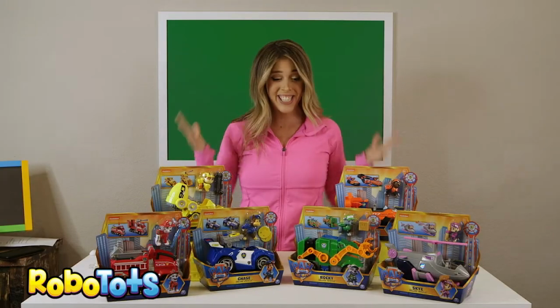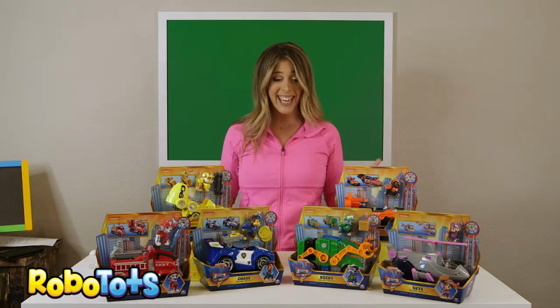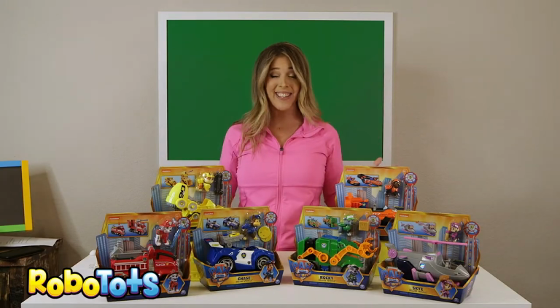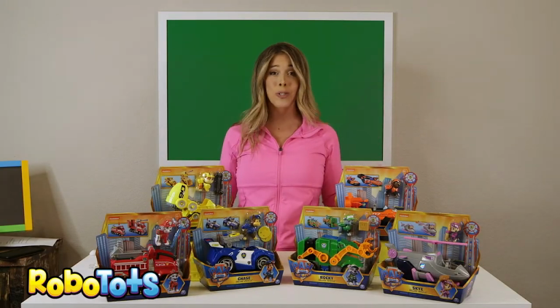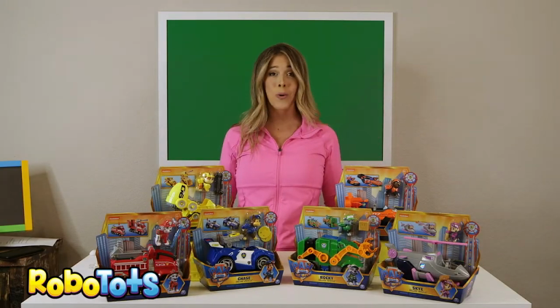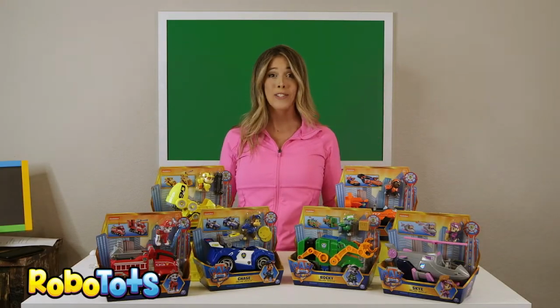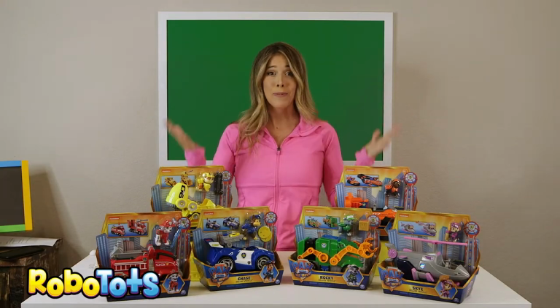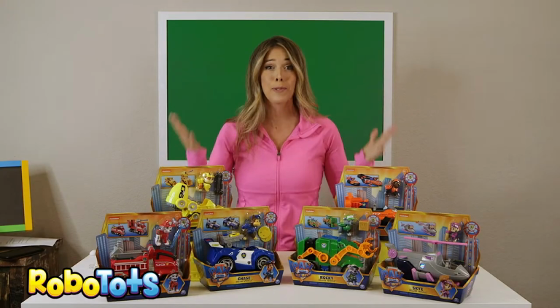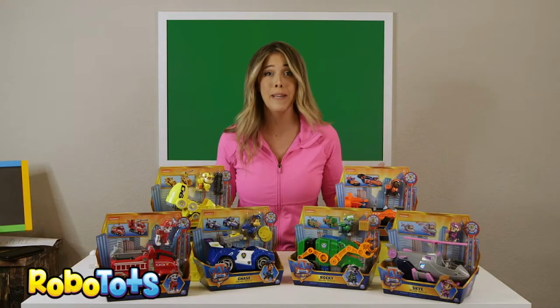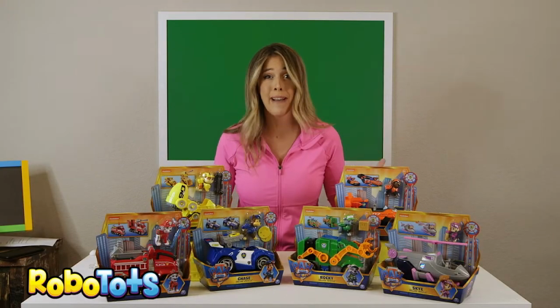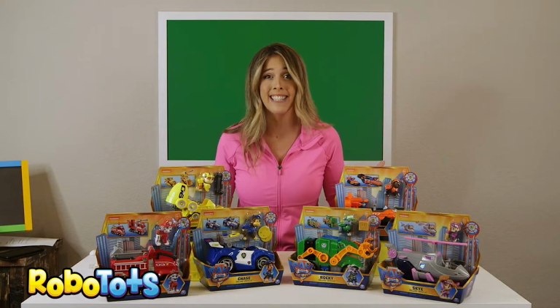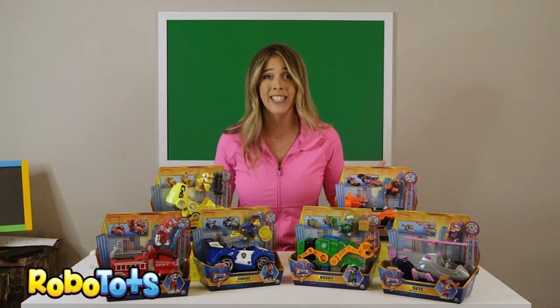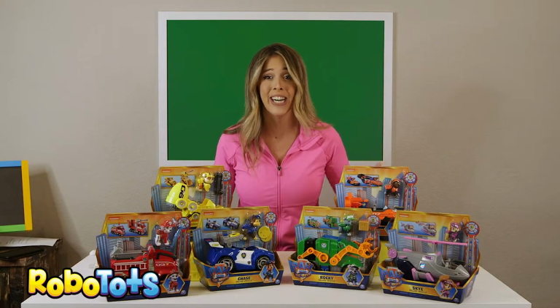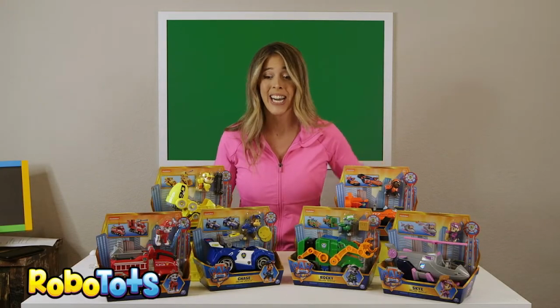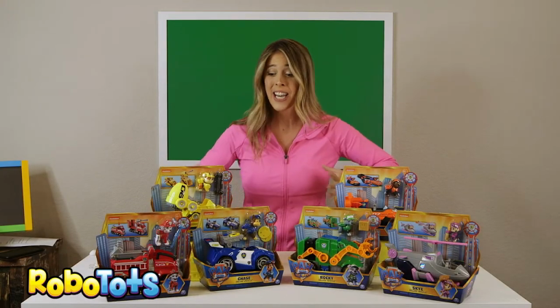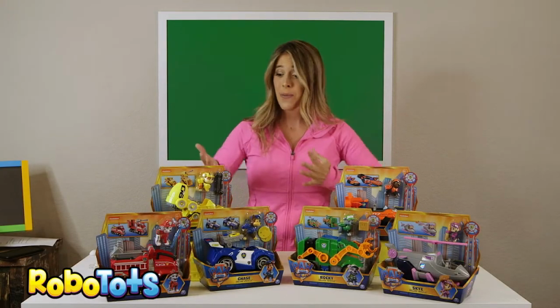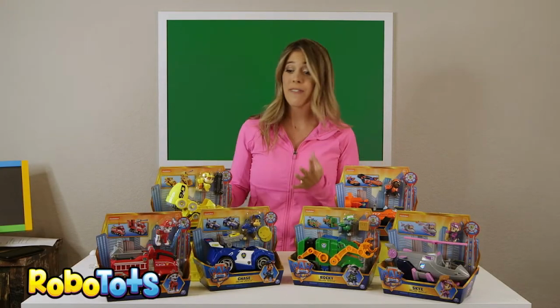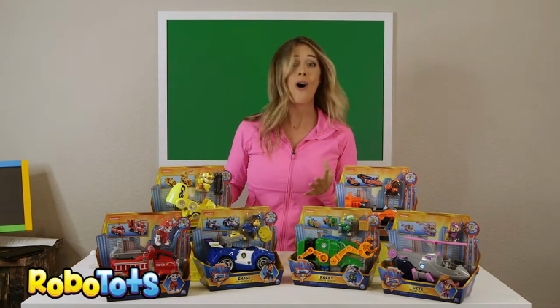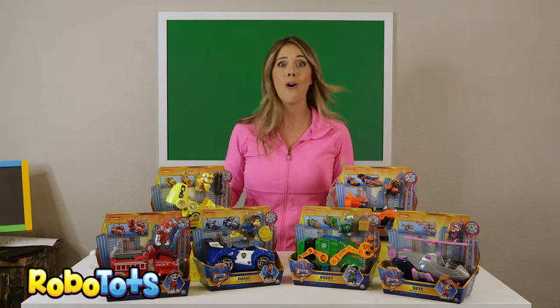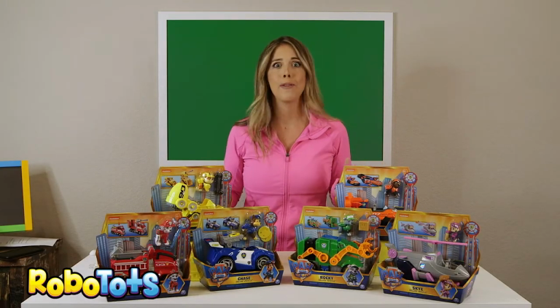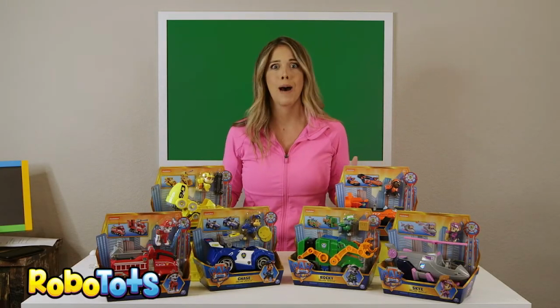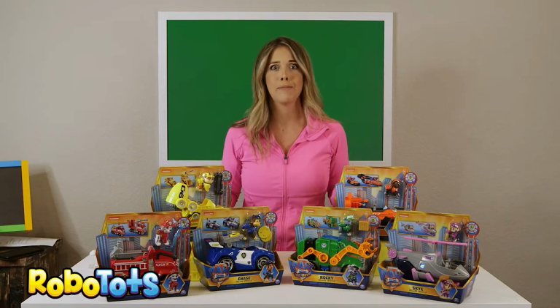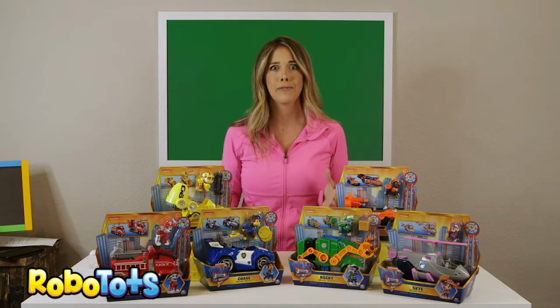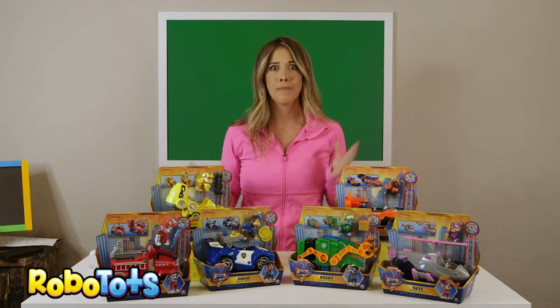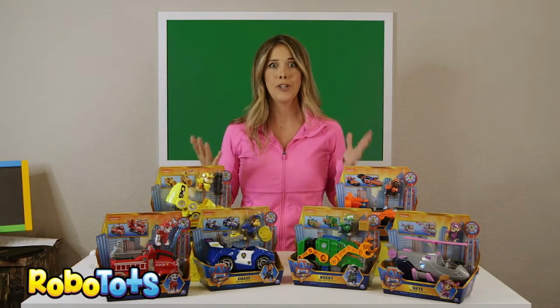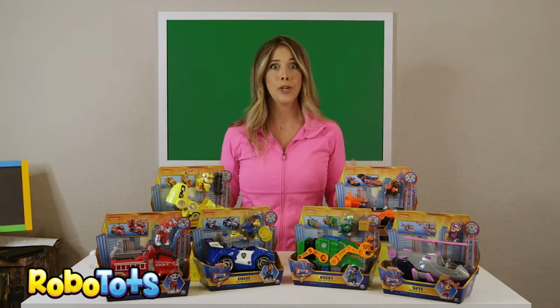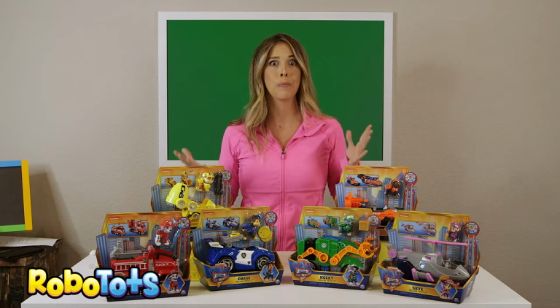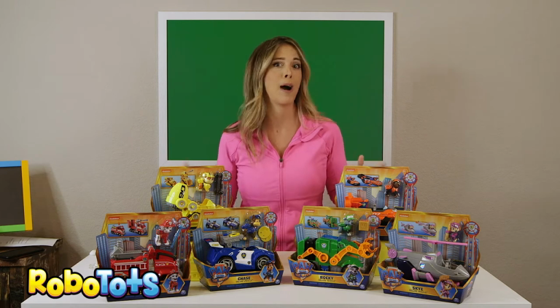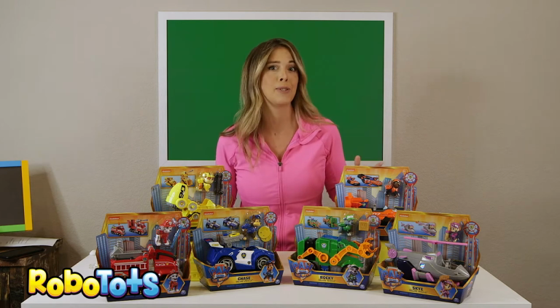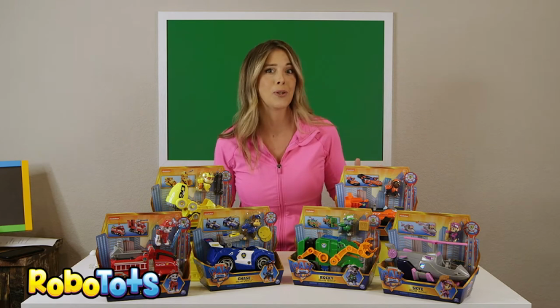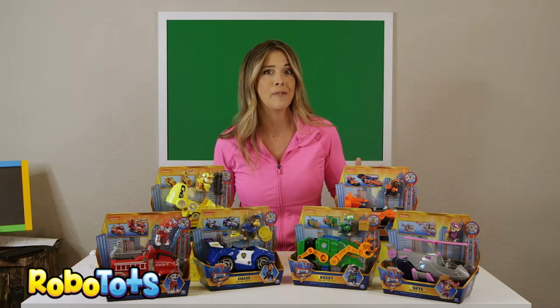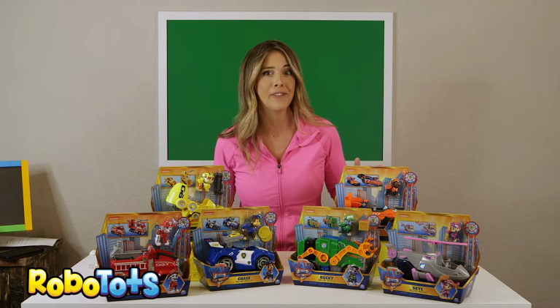Check out these toys from Spin Master! We have all the pups from the new Paw Patrol movie.